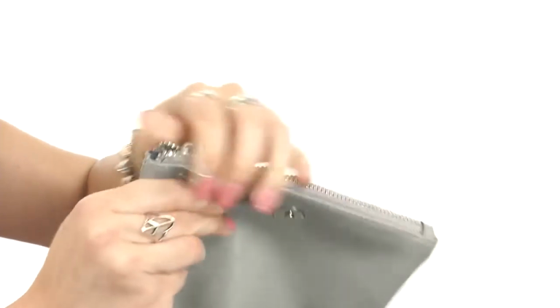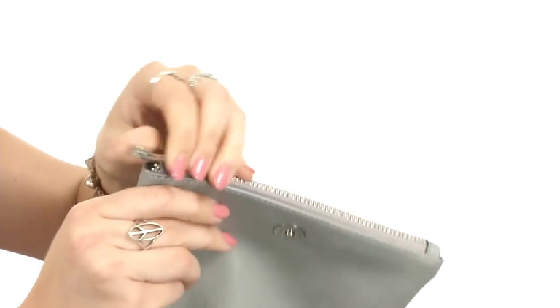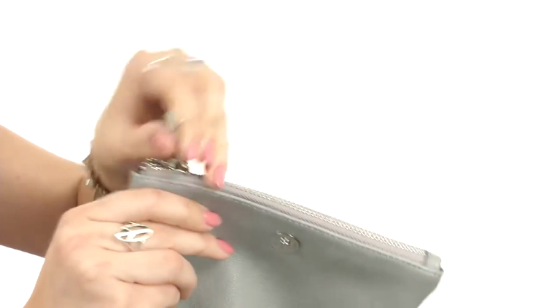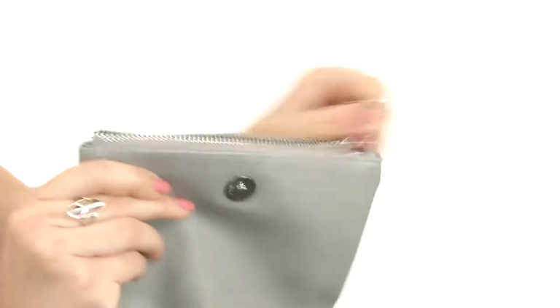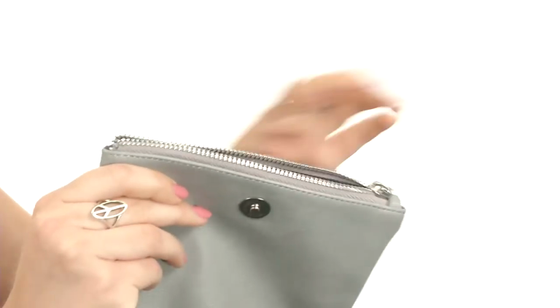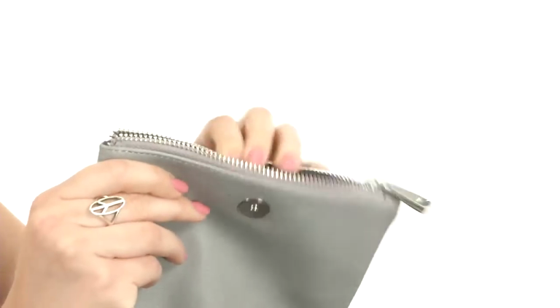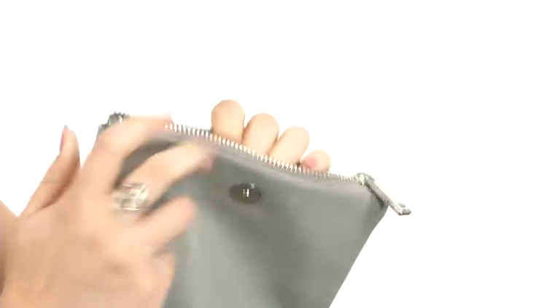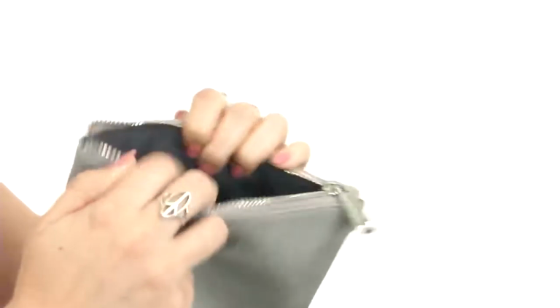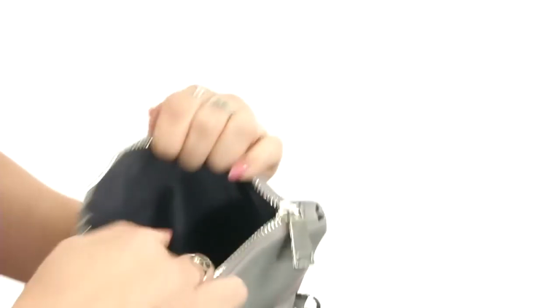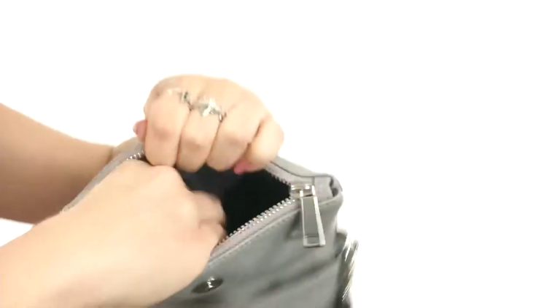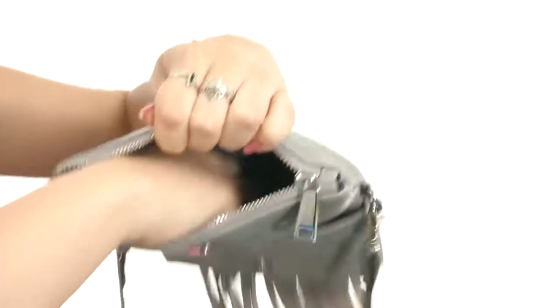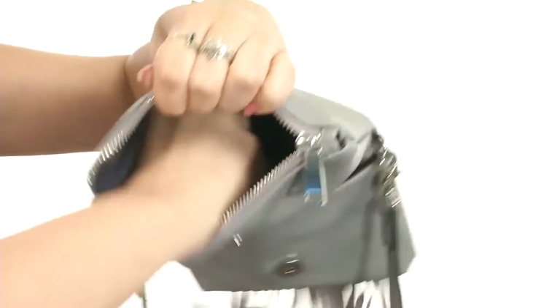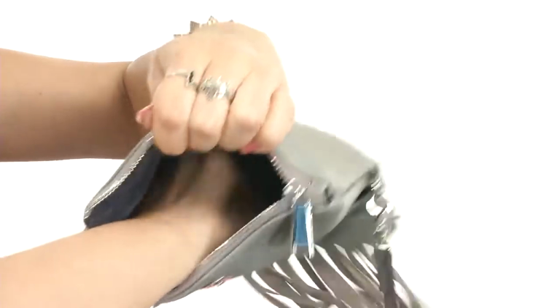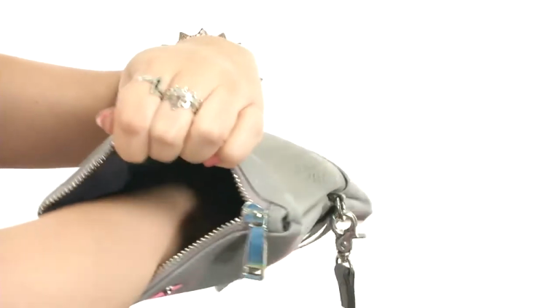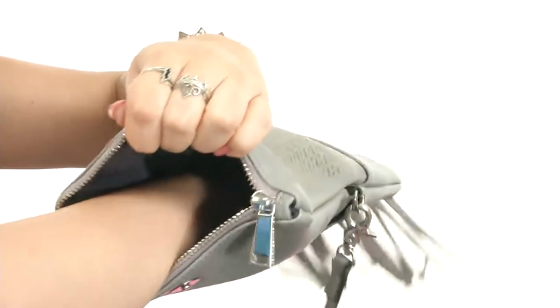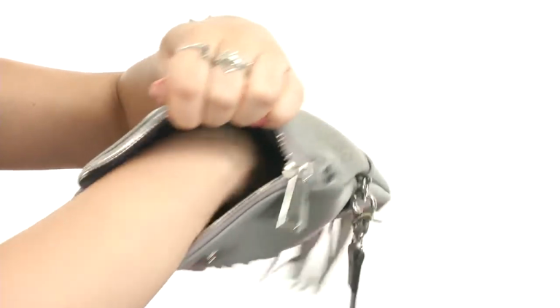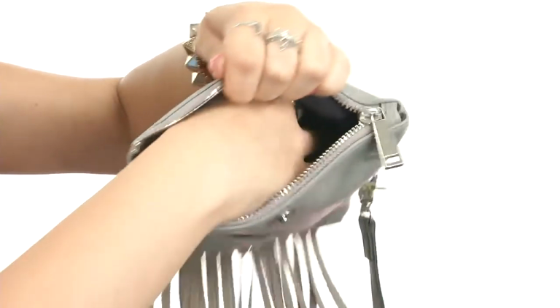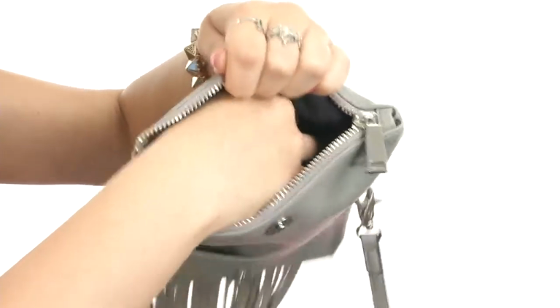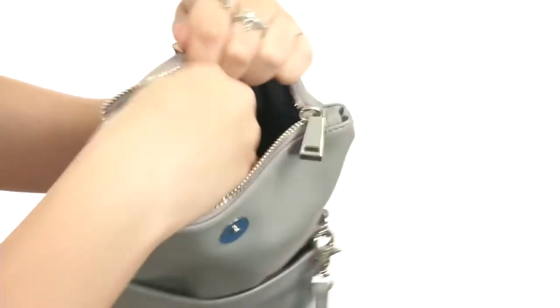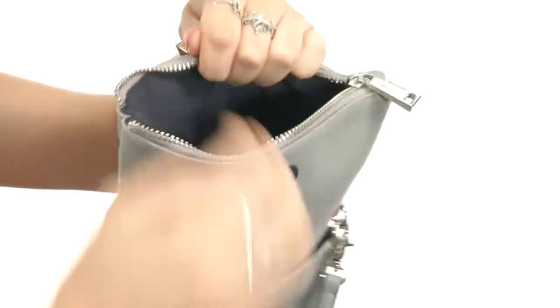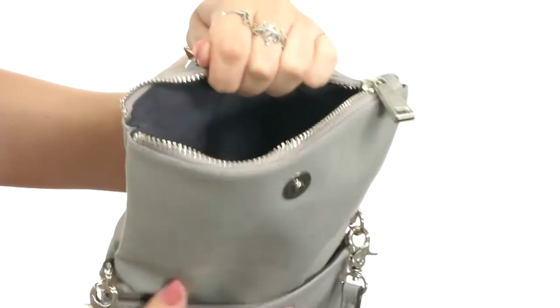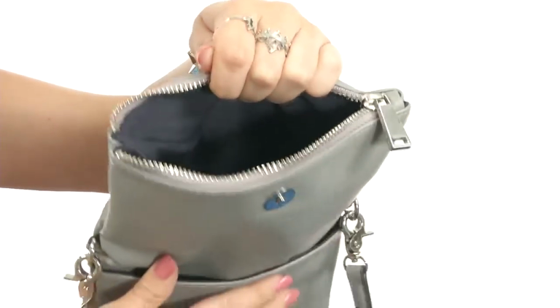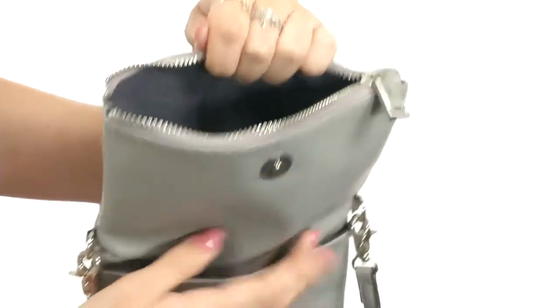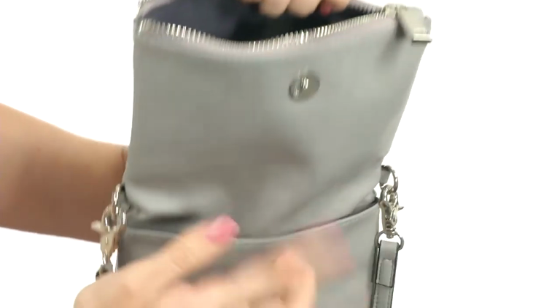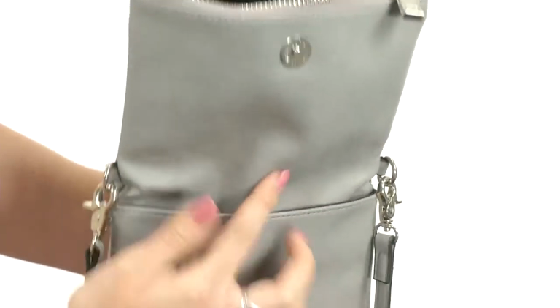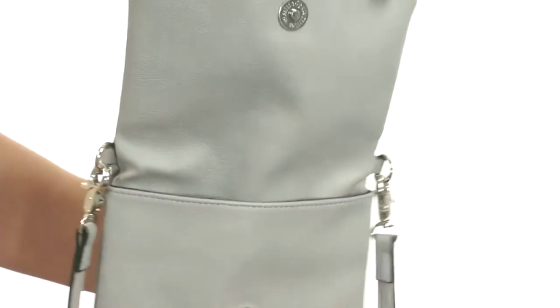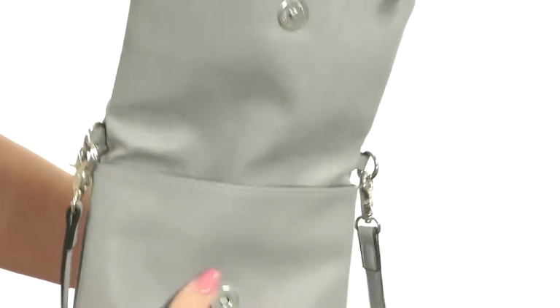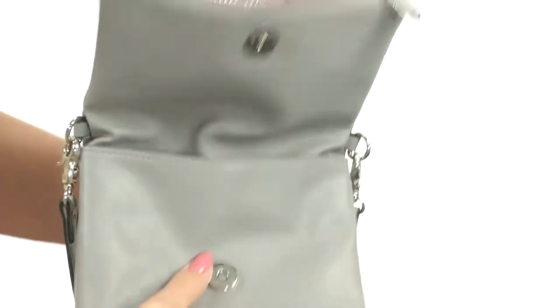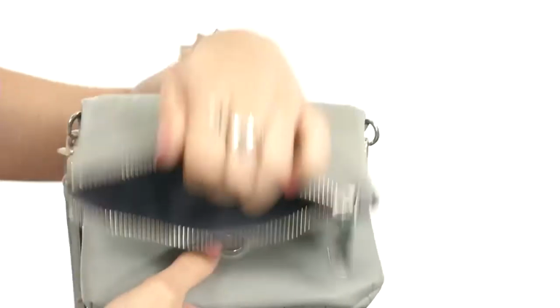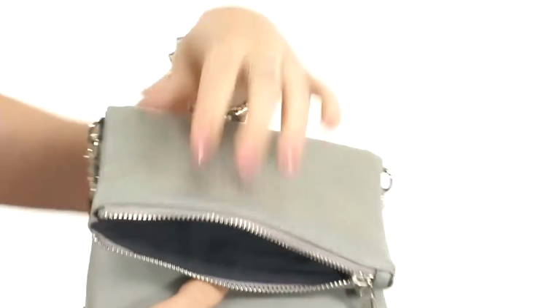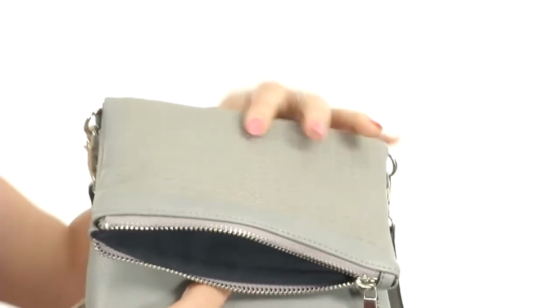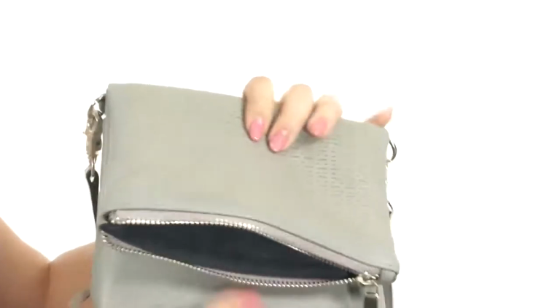The top does unzip inside — it goes the full length of the purse so you've got plenty of room in there, and there is a back wall zipper as well.